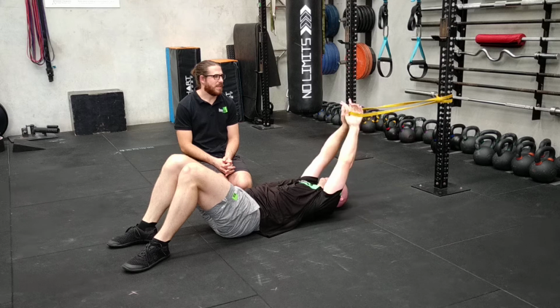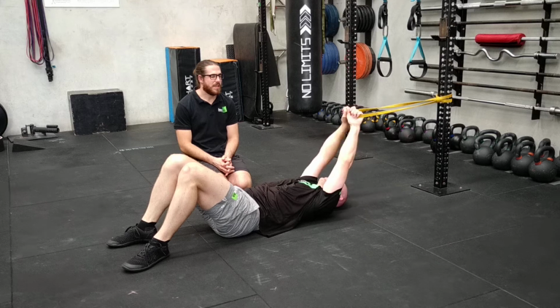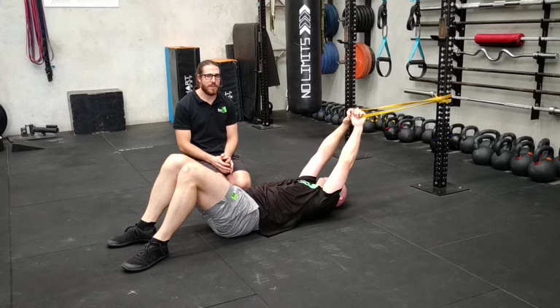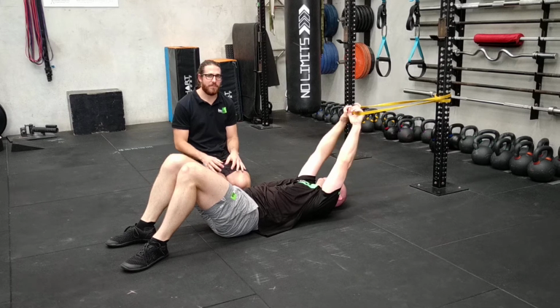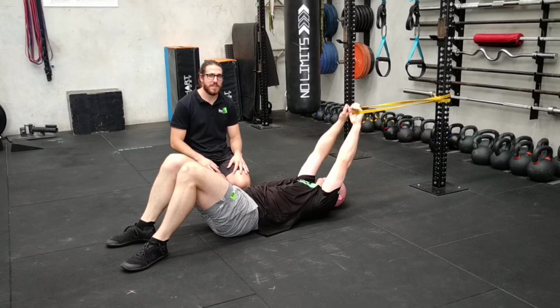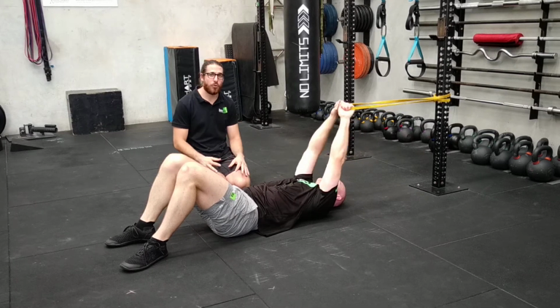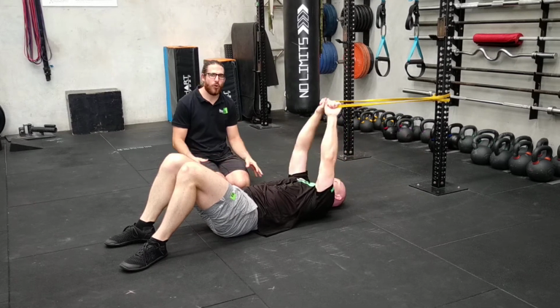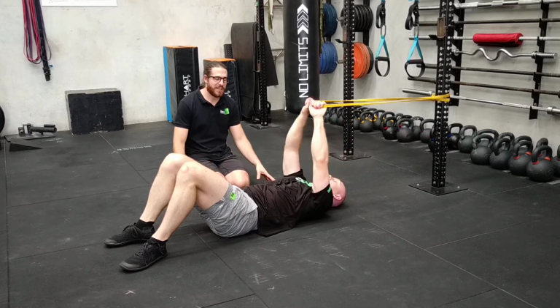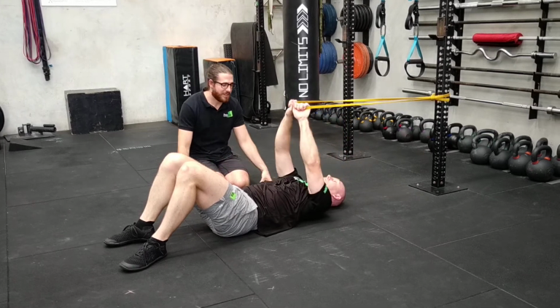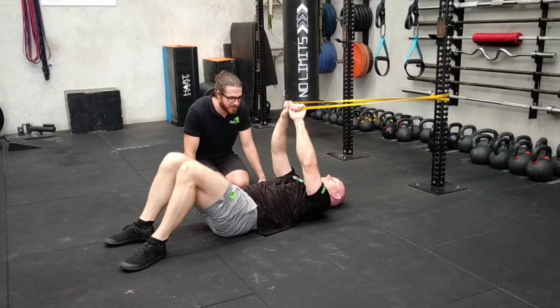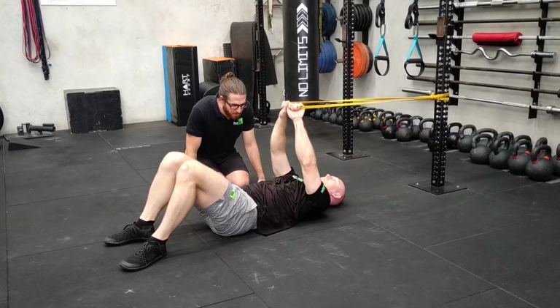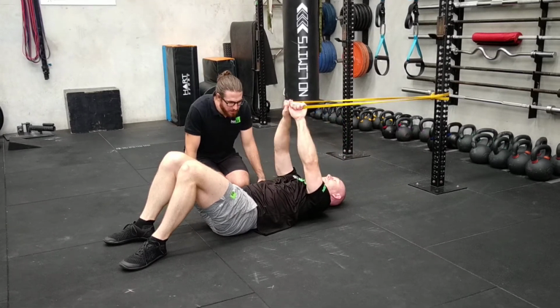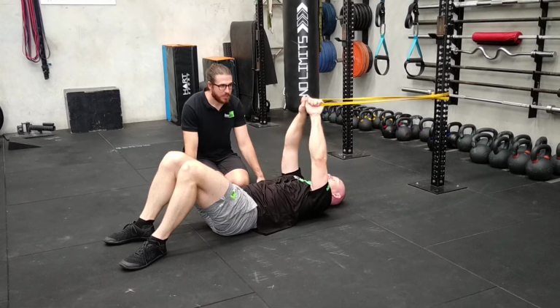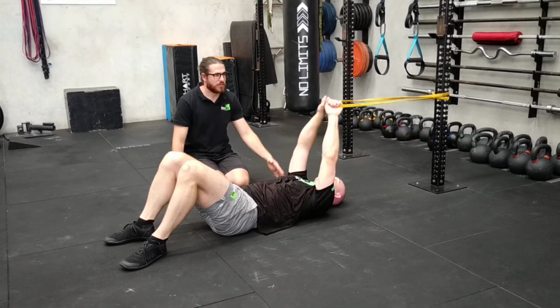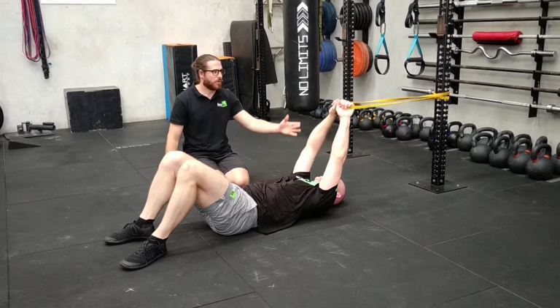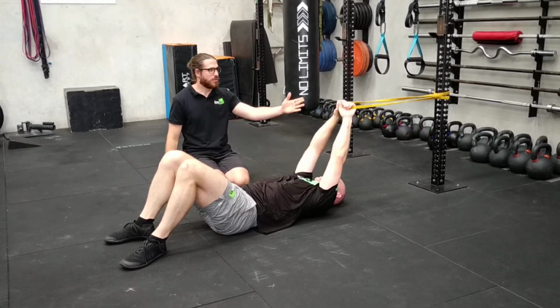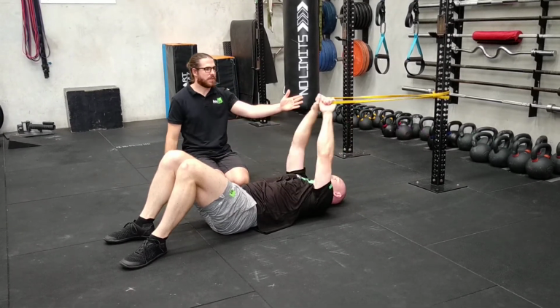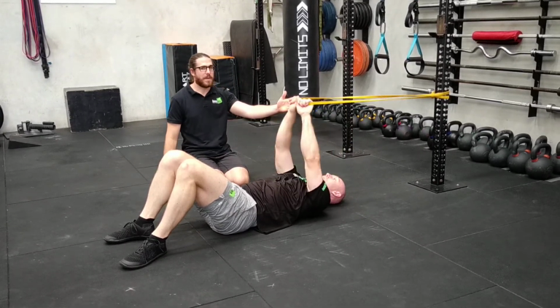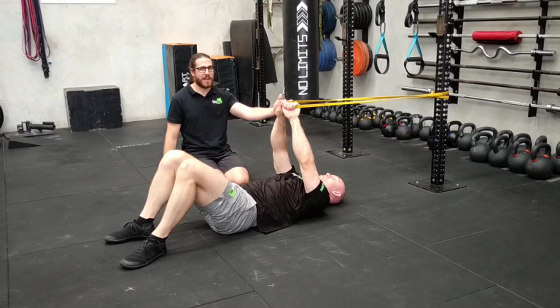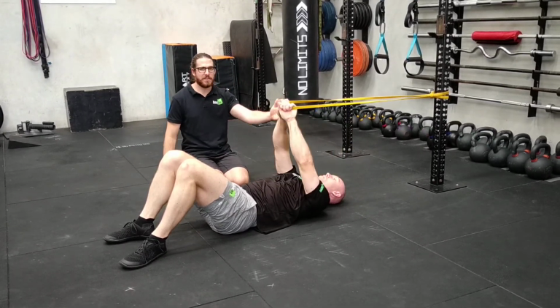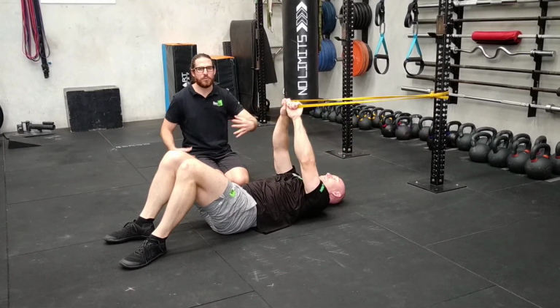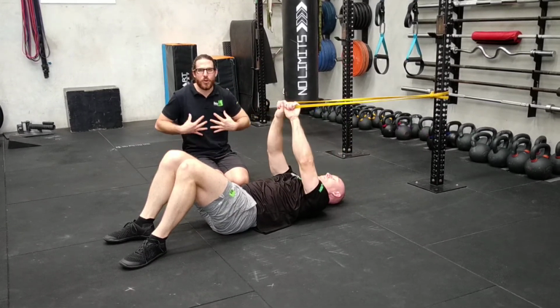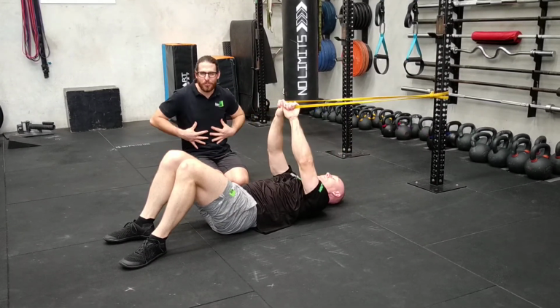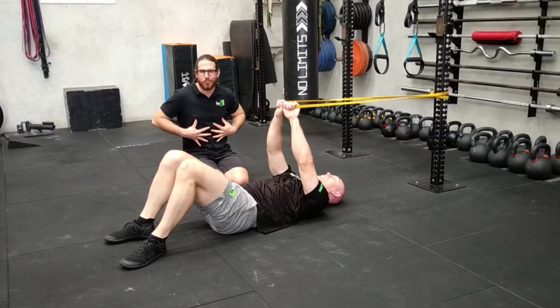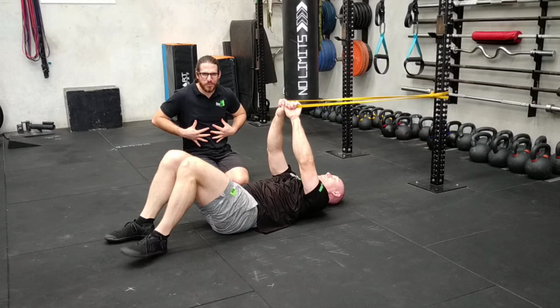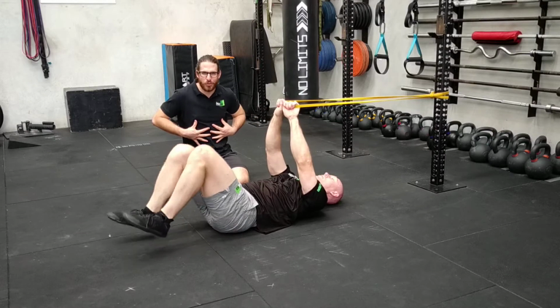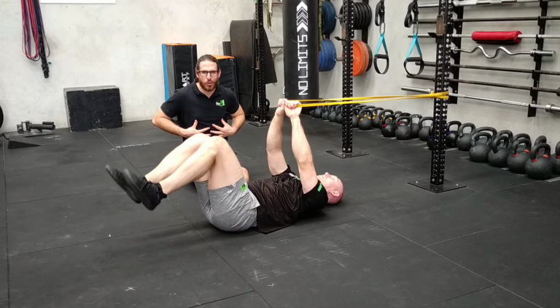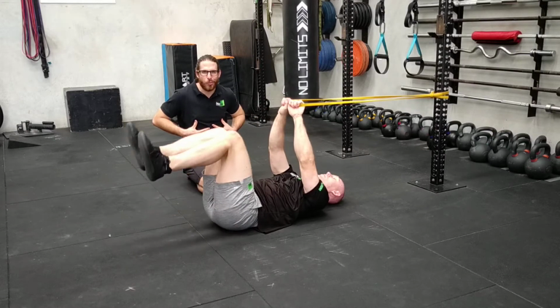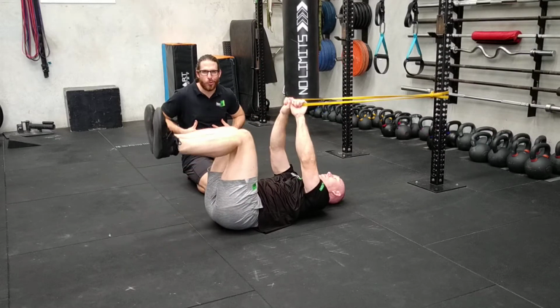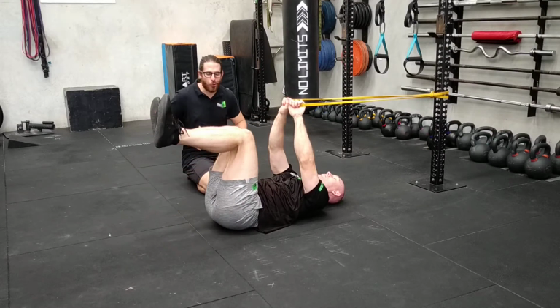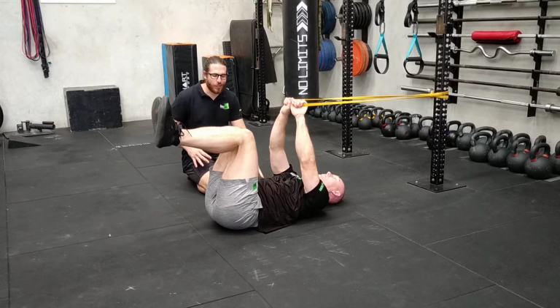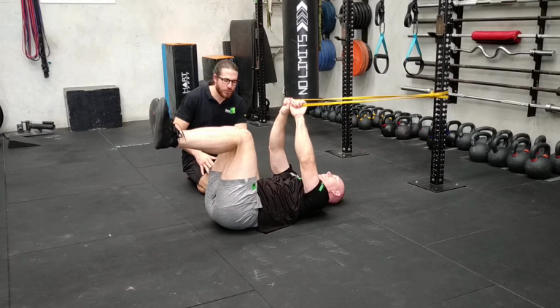Here we have the core activated dead butt. We're using a band, which will help bring on a lot more core engagement.